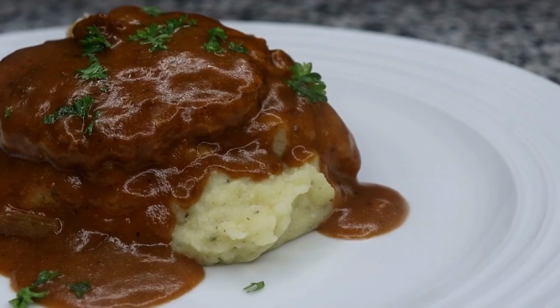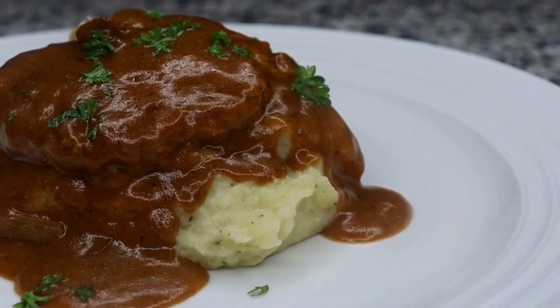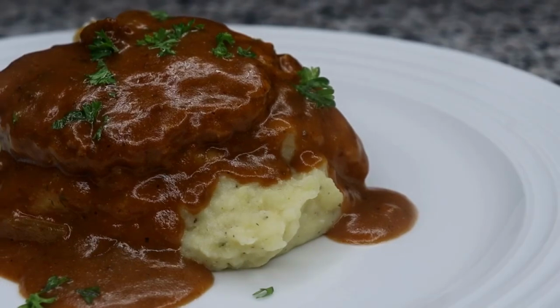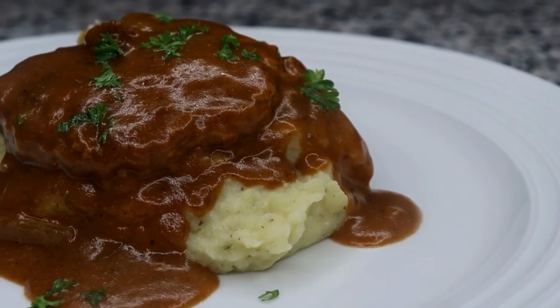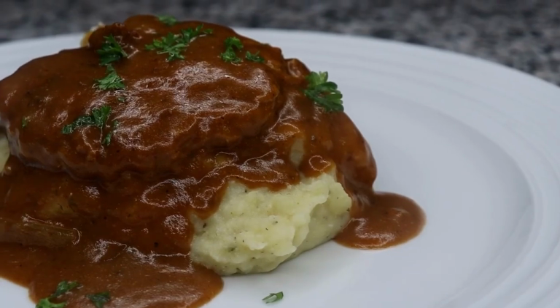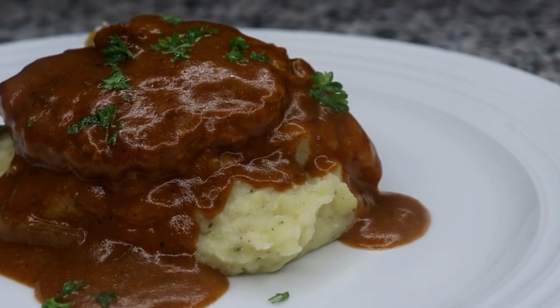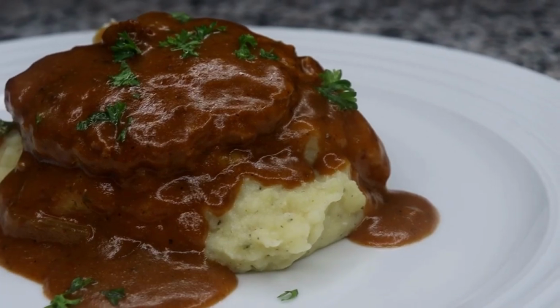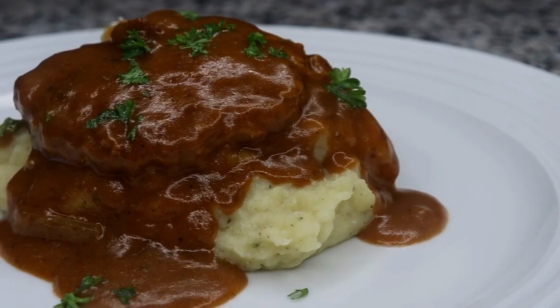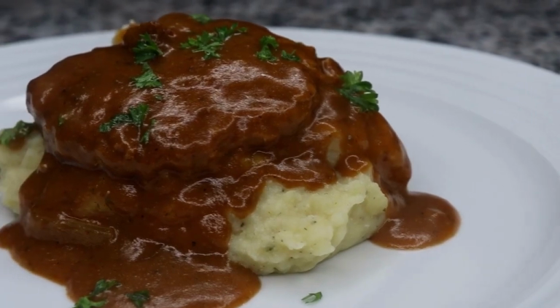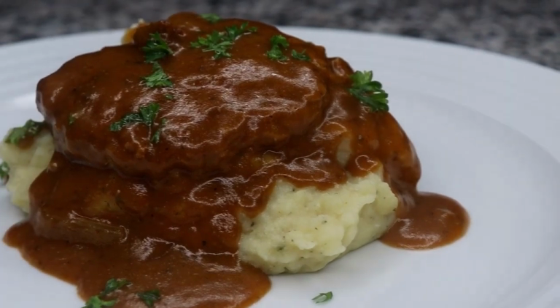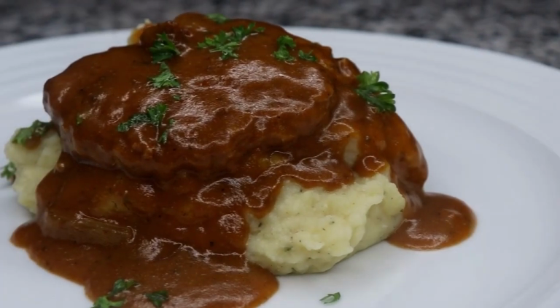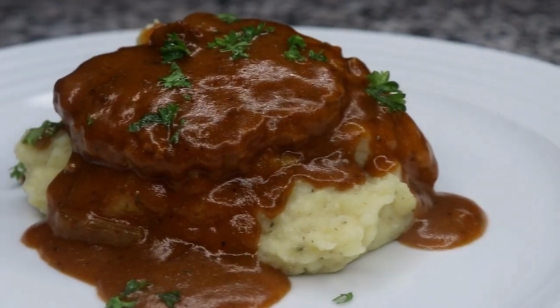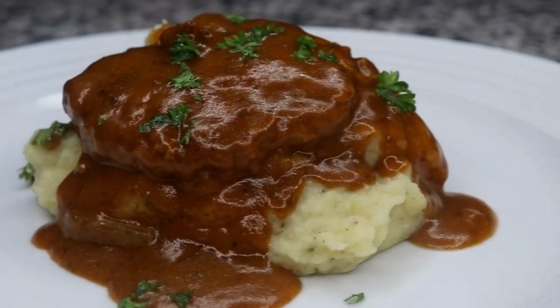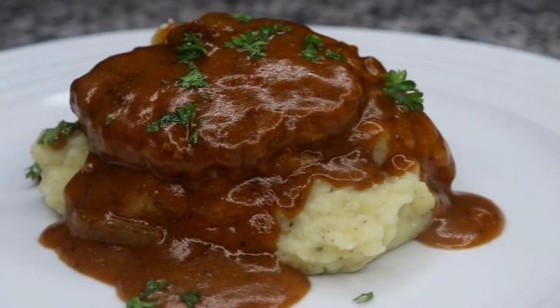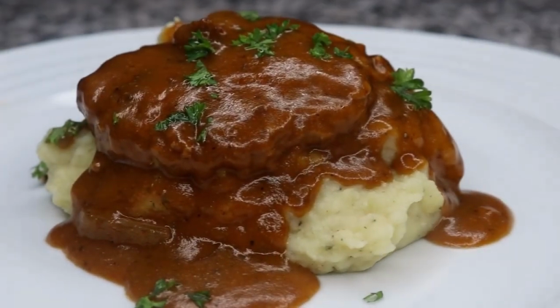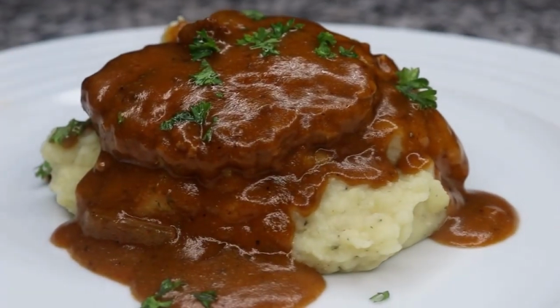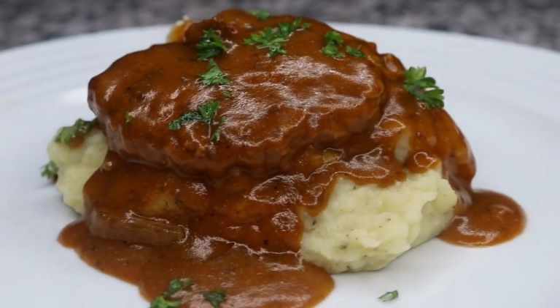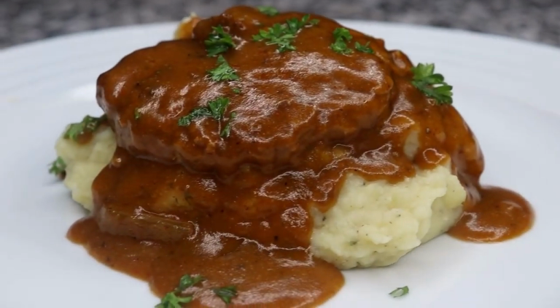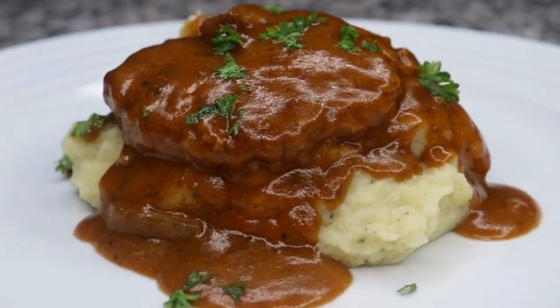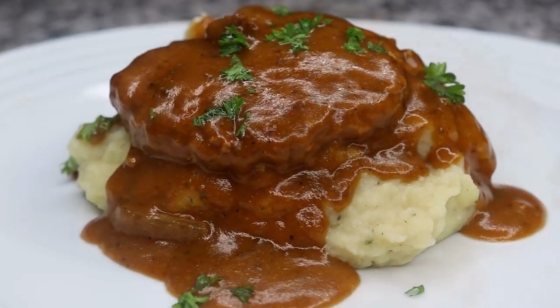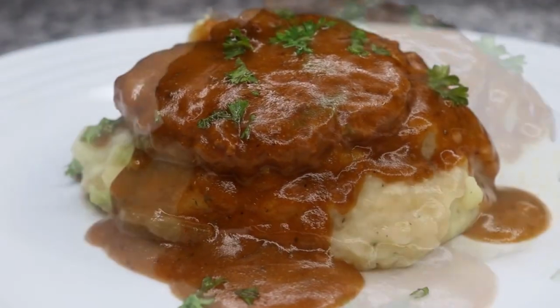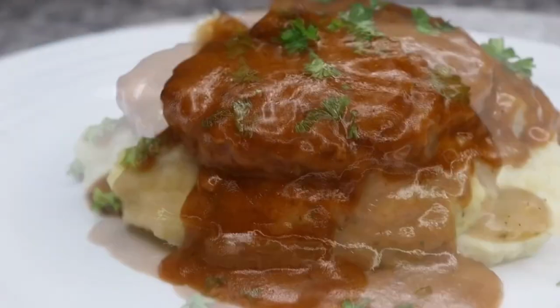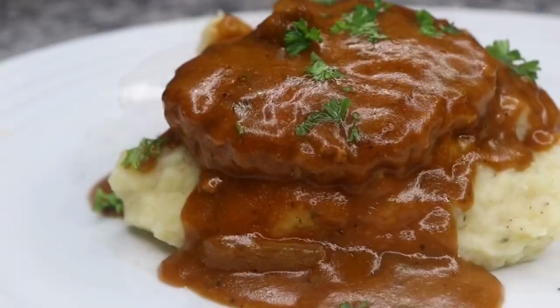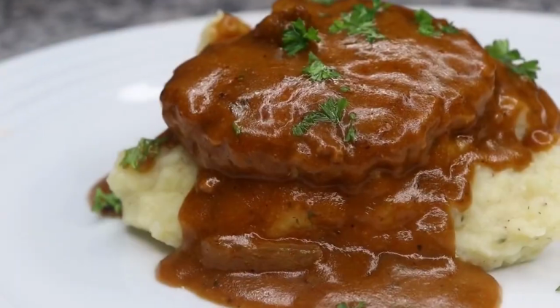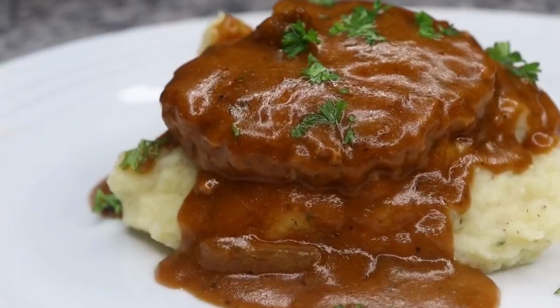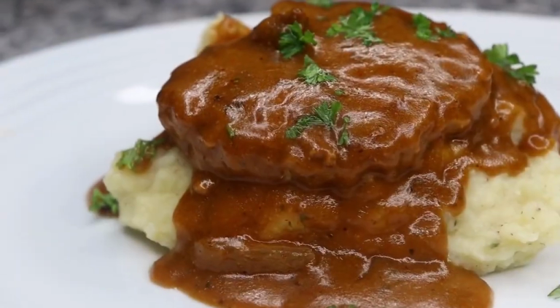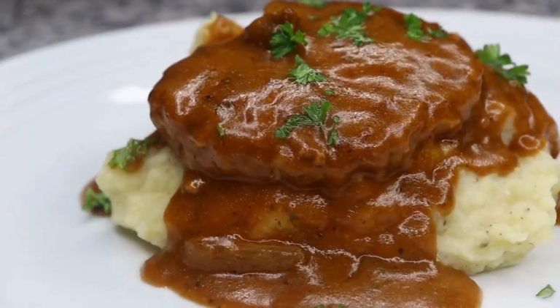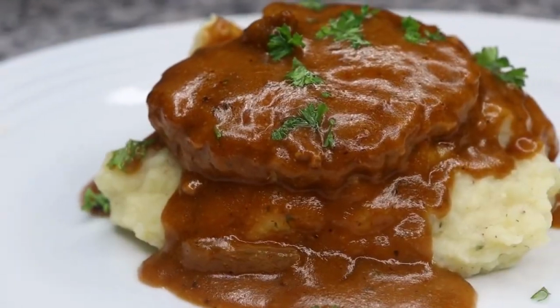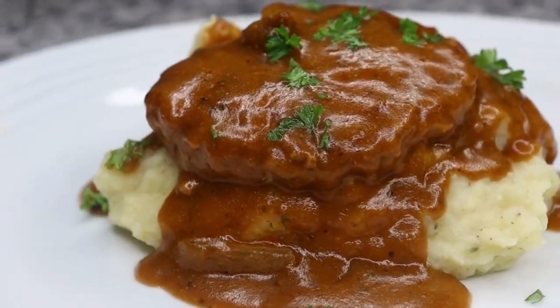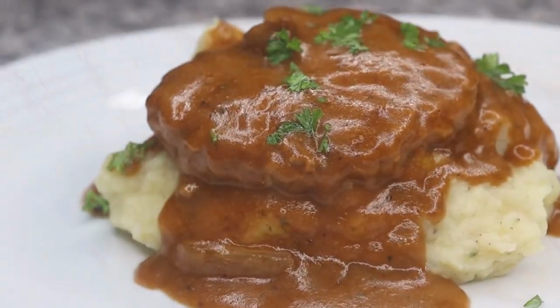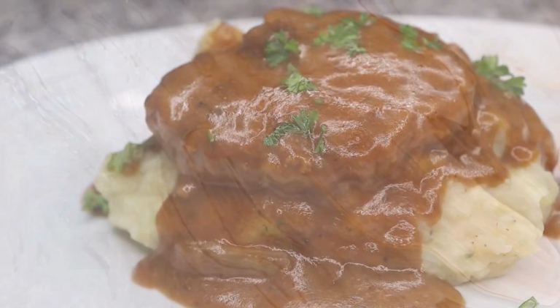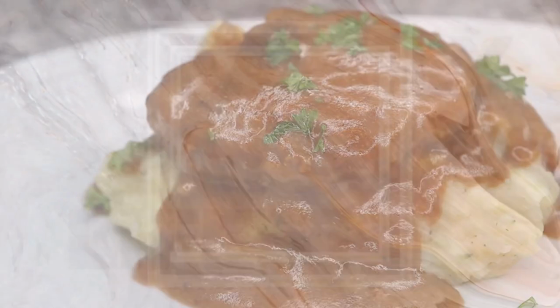Hi everyone! Welcome back to another episode with Chazza's Lifestyle. In today's video we will be making Salisbury steak.